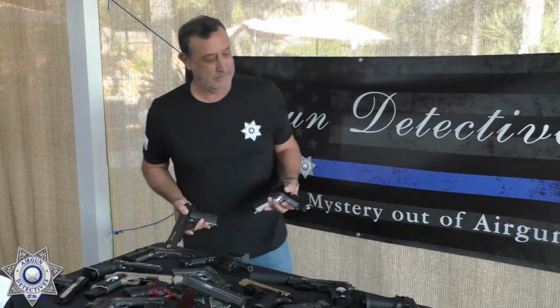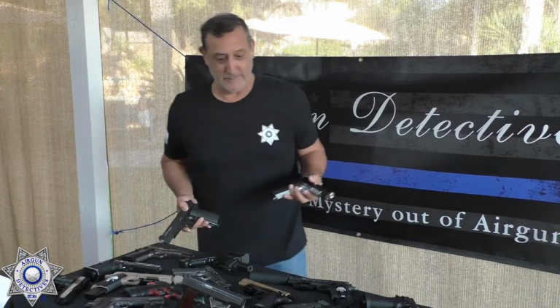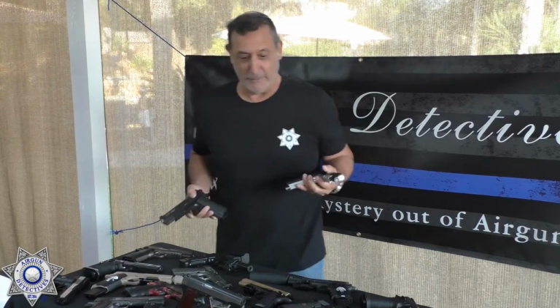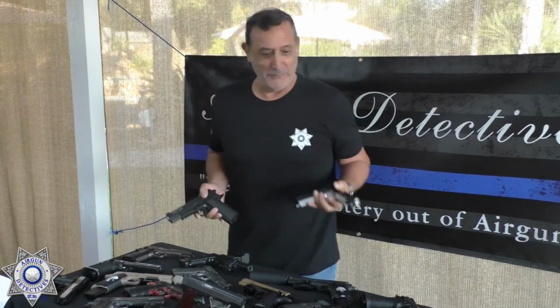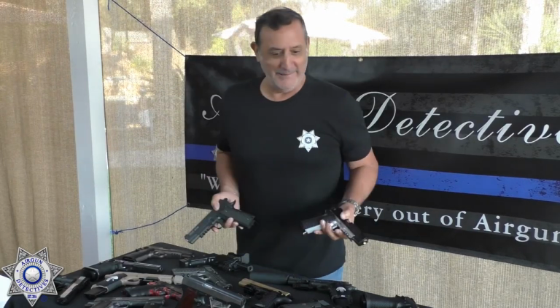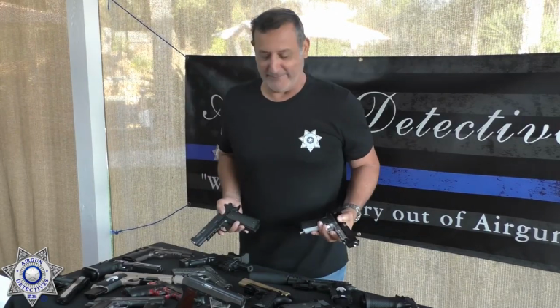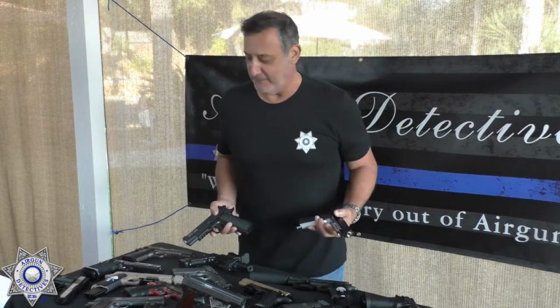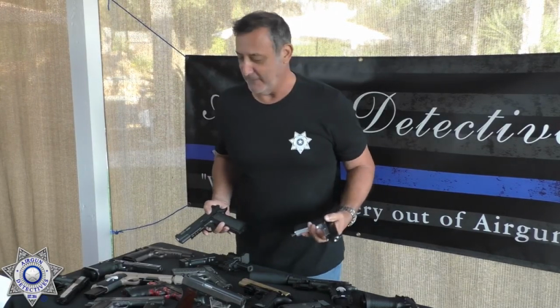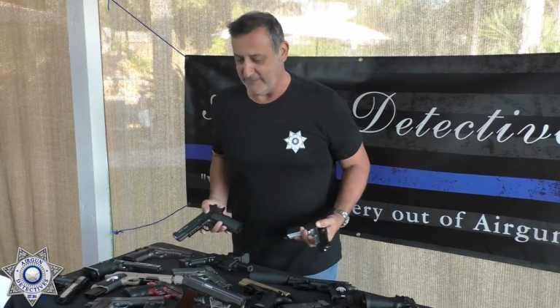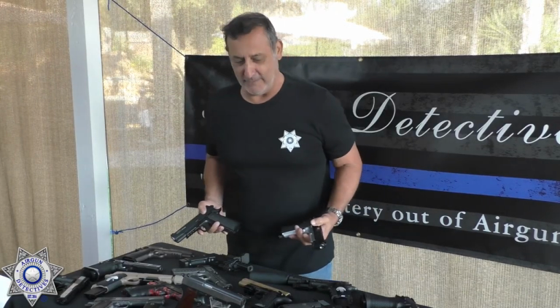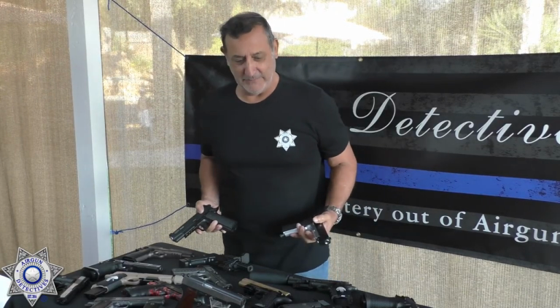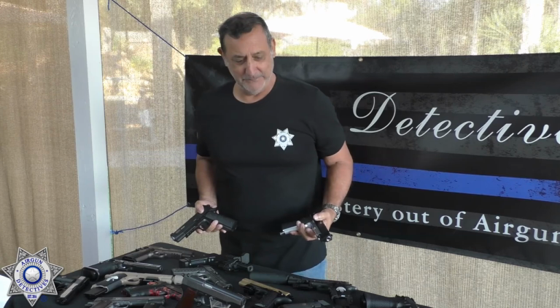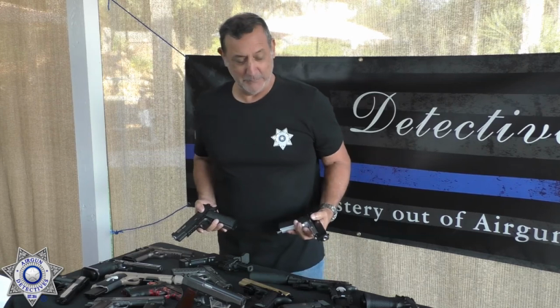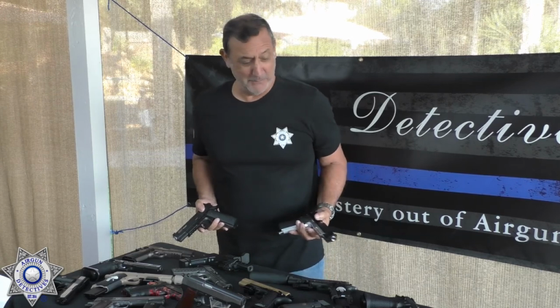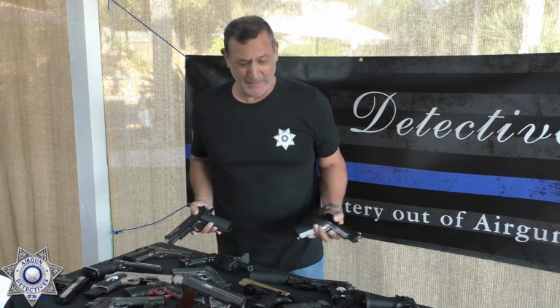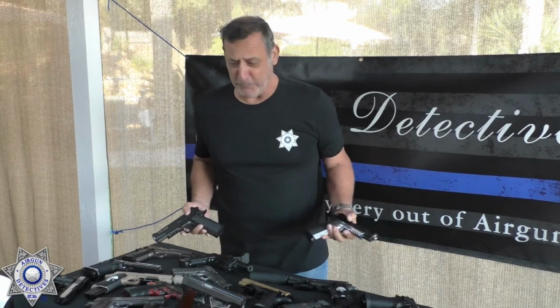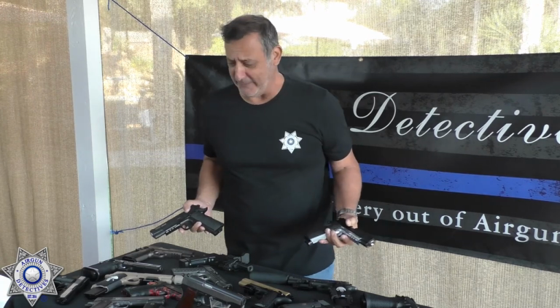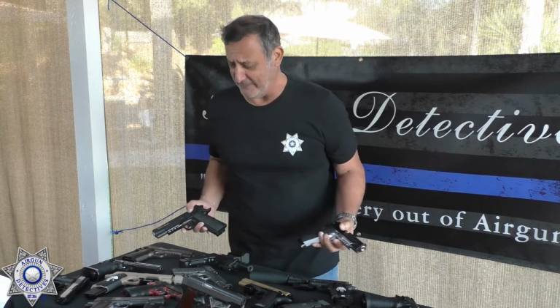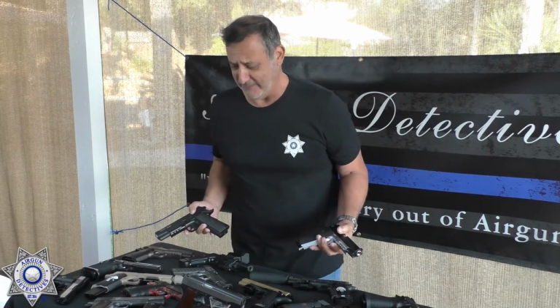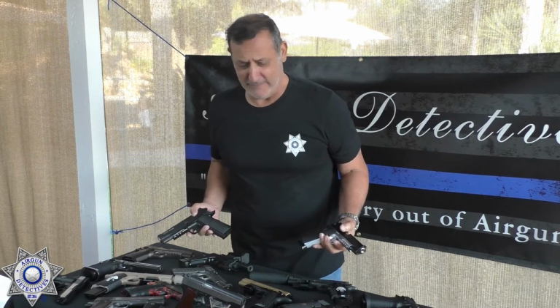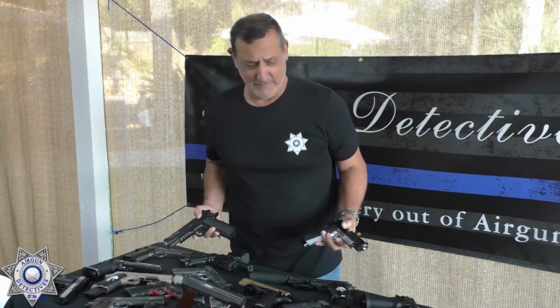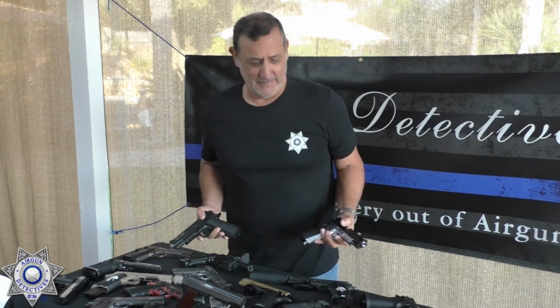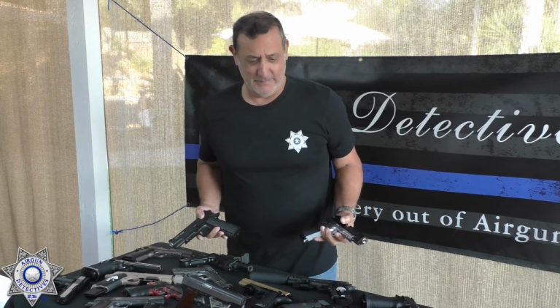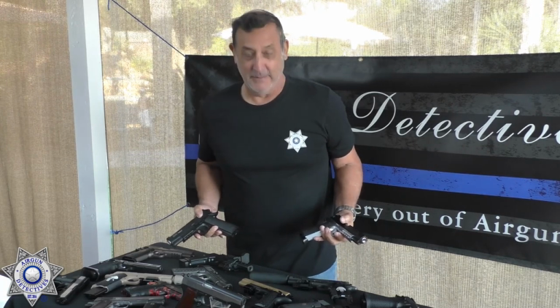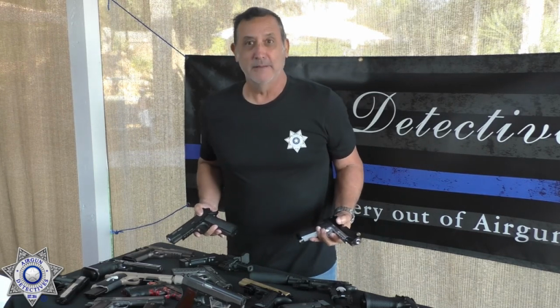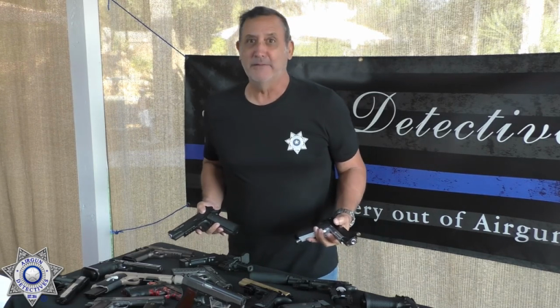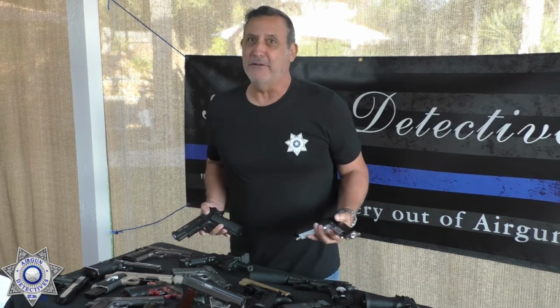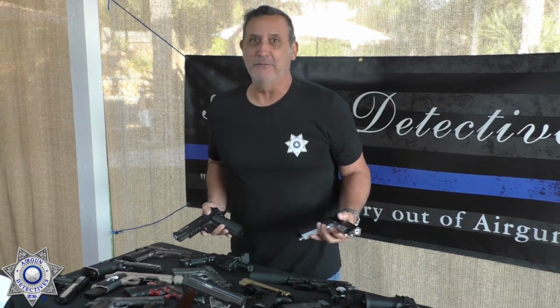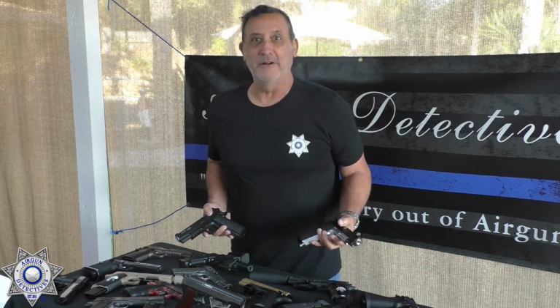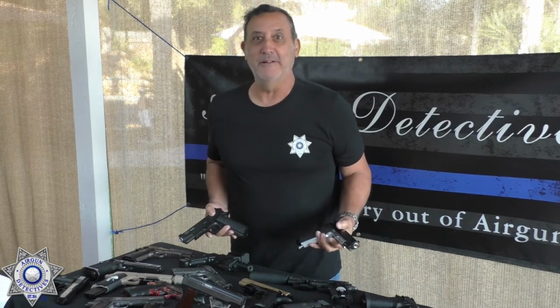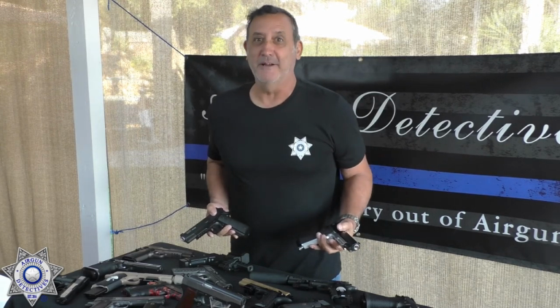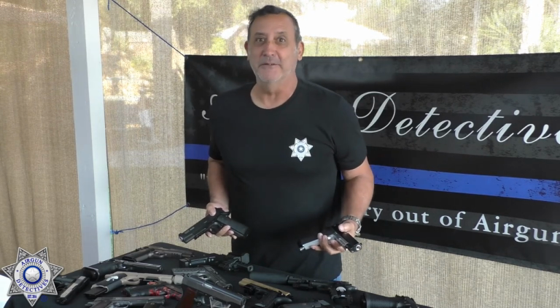All we need is another 1911. Where am I going to put these? Stay tuned for Airgun Detectives.